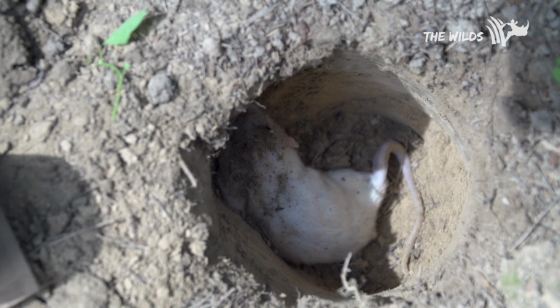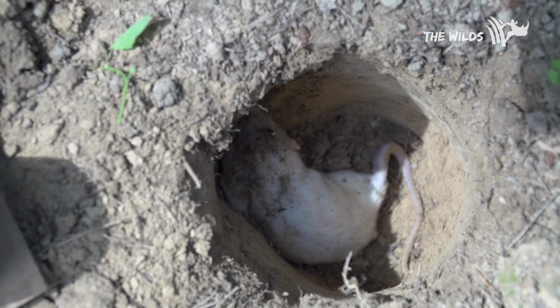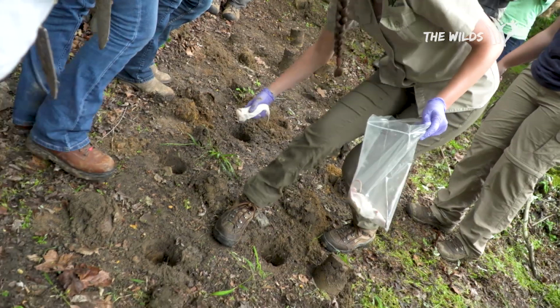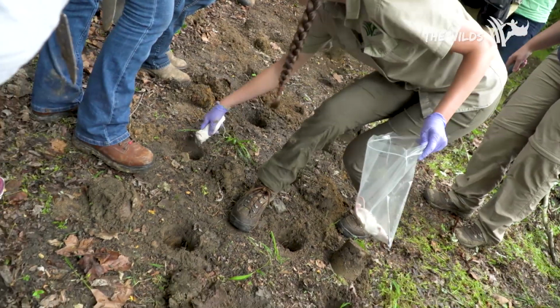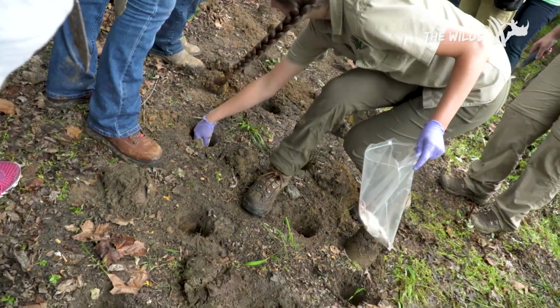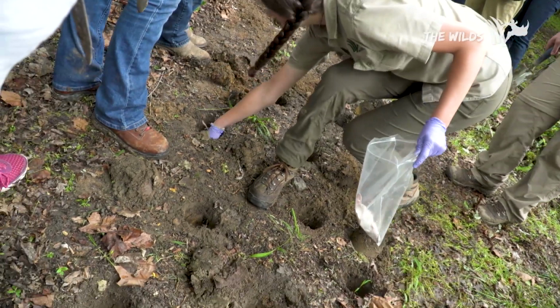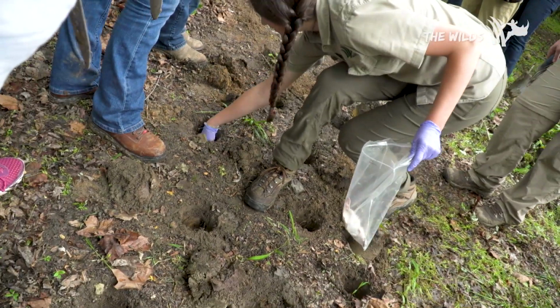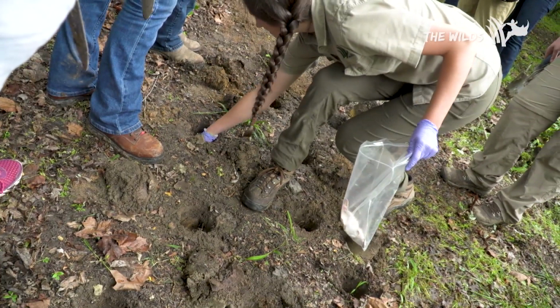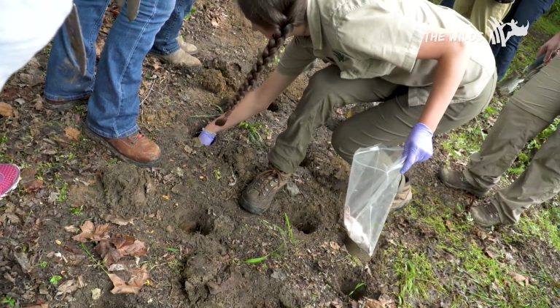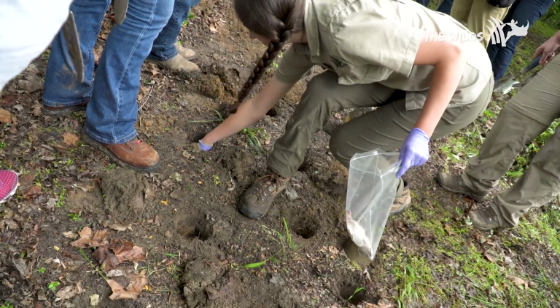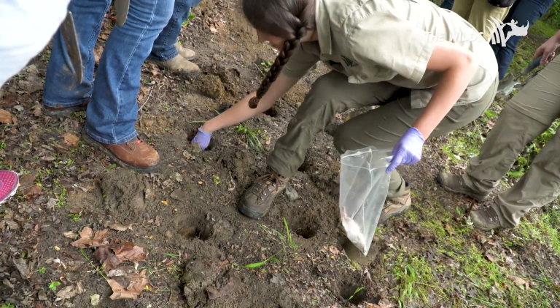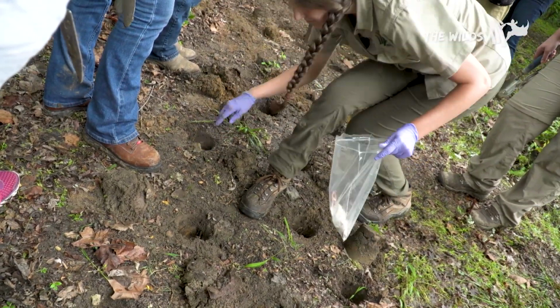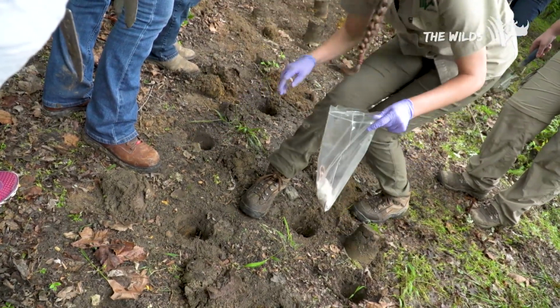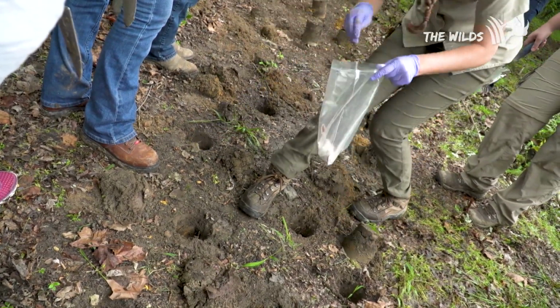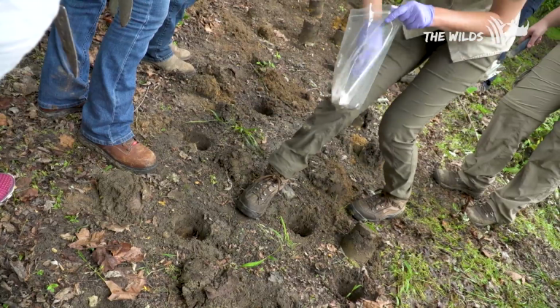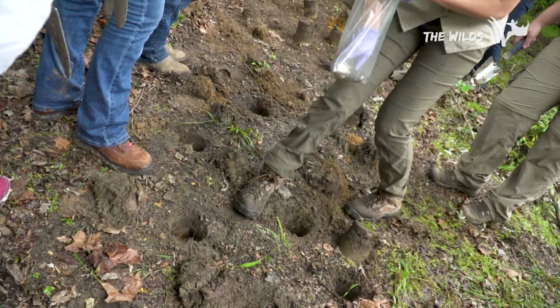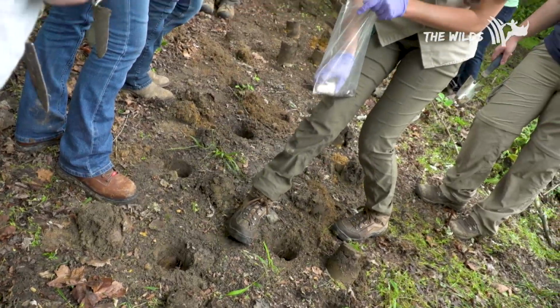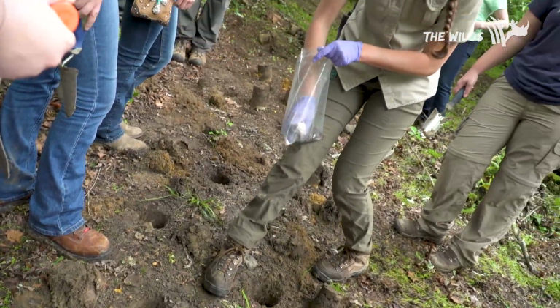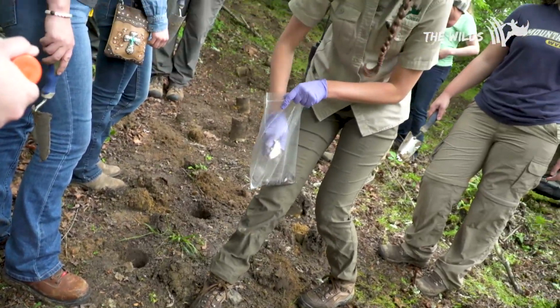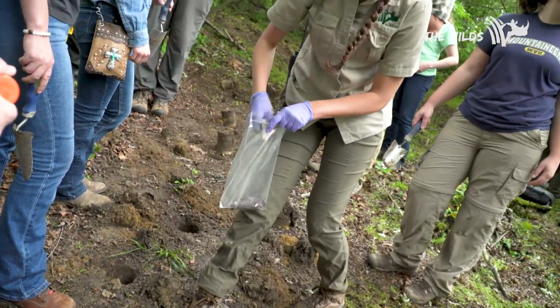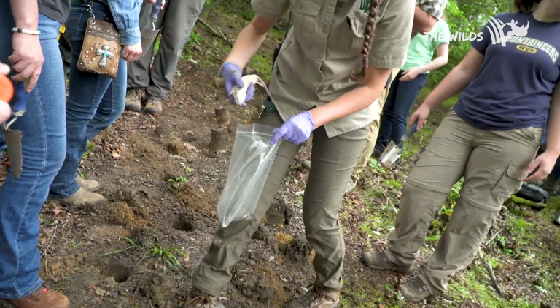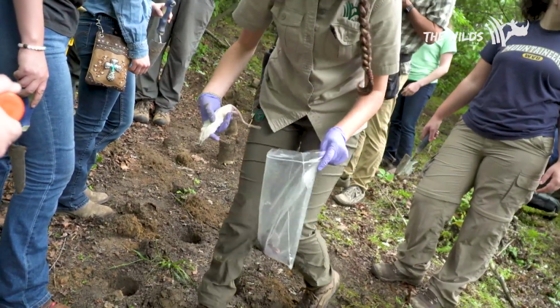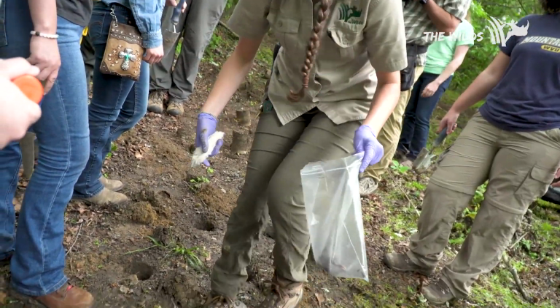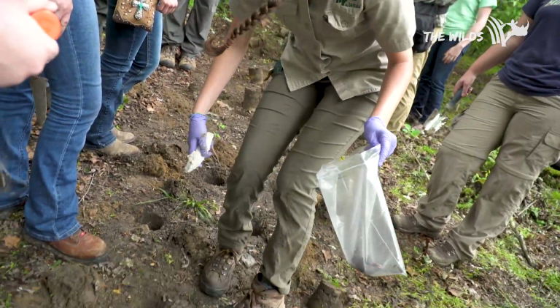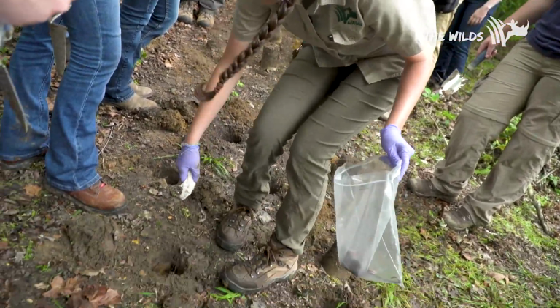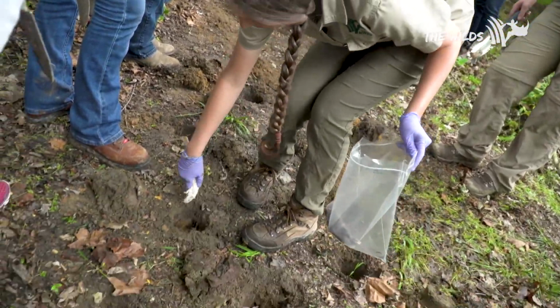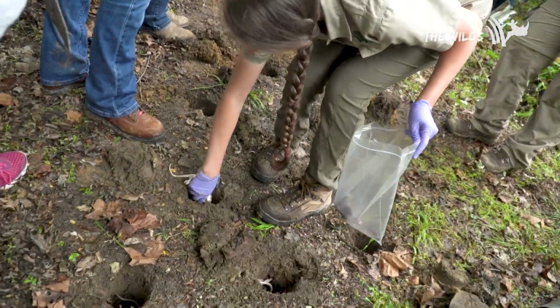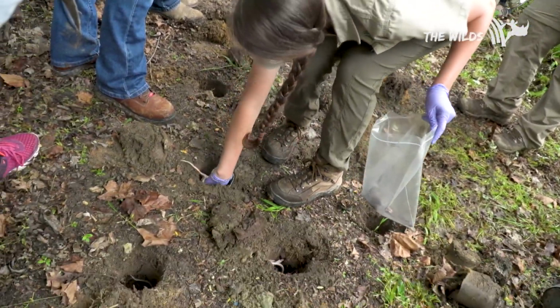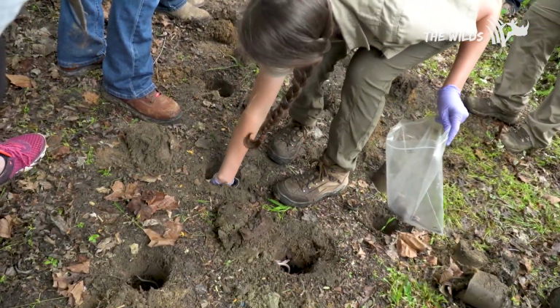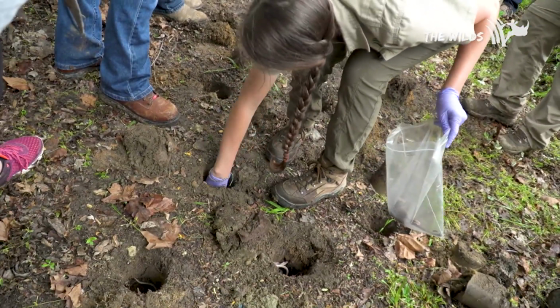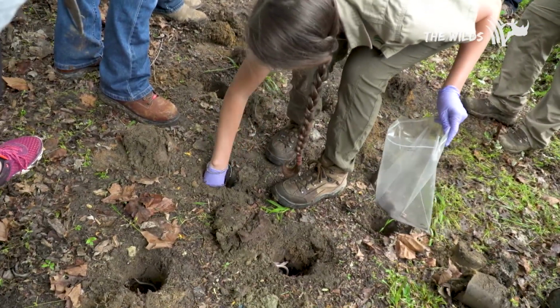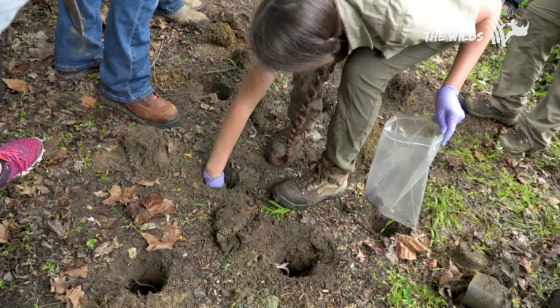They need a carcass around 100 to 200 grams — anything smaller won't be enough to feed their offspring, and anything bigger will be too difficult for them to bury.